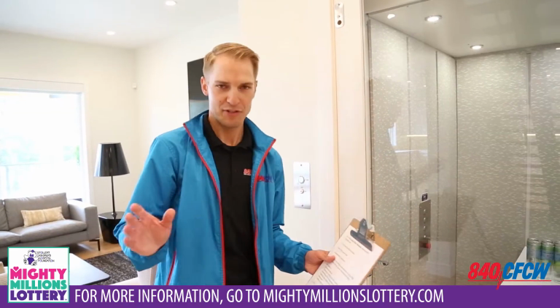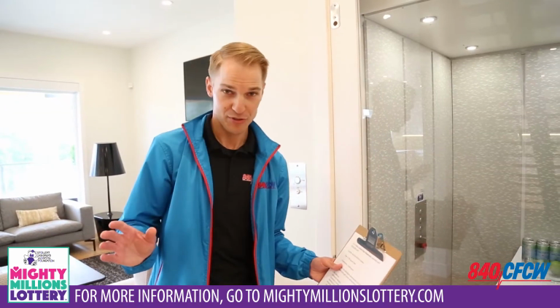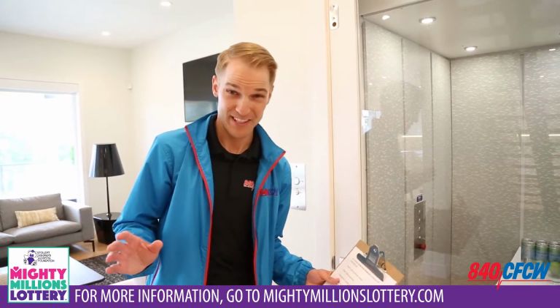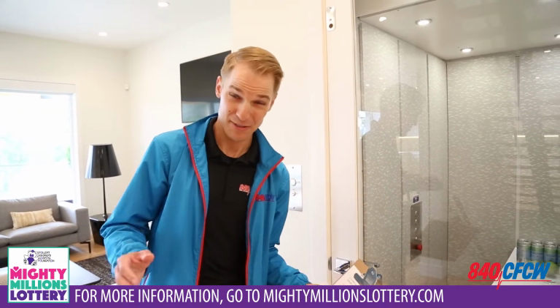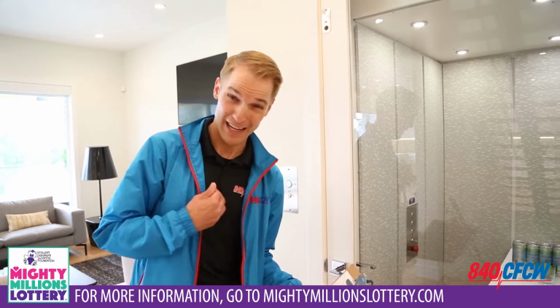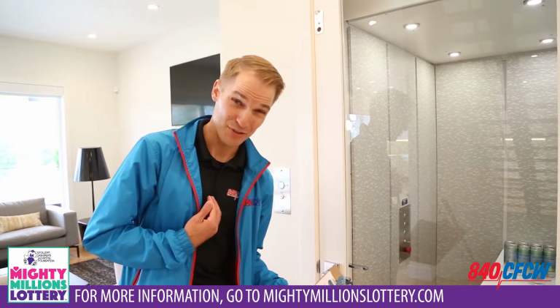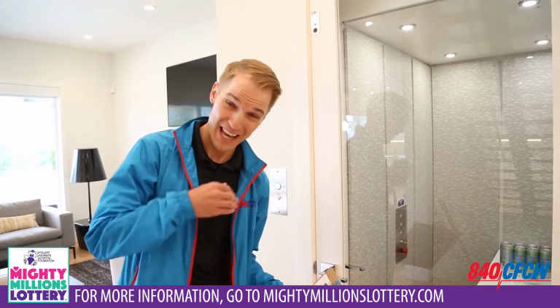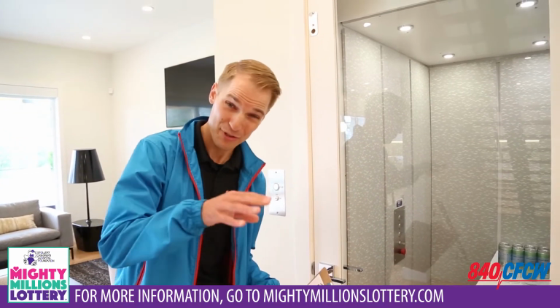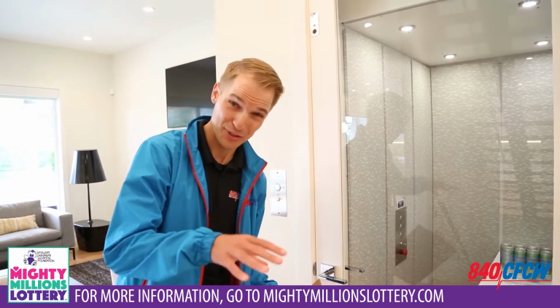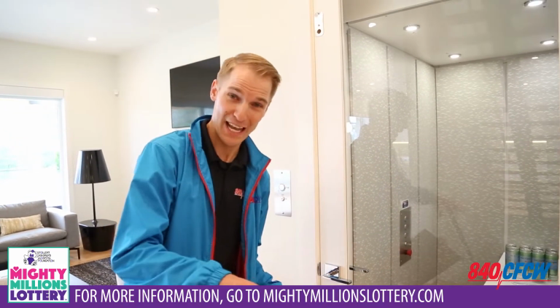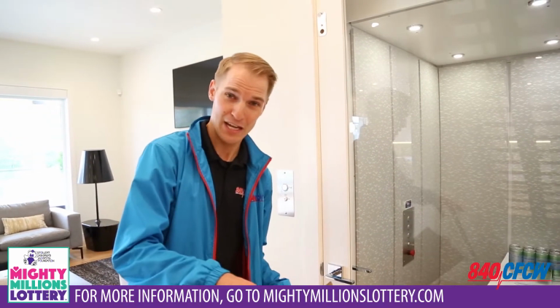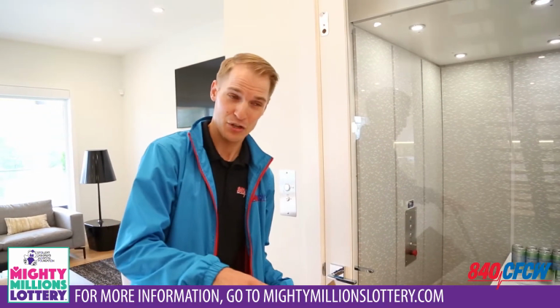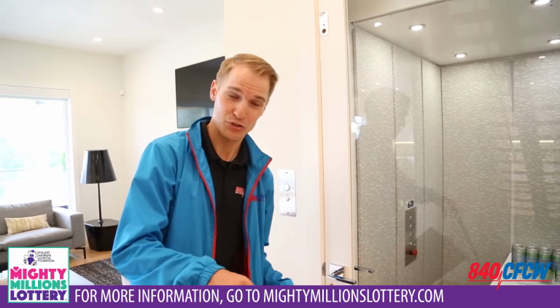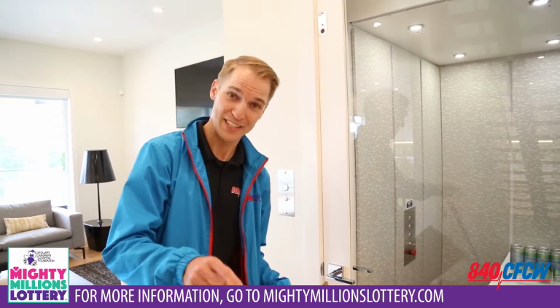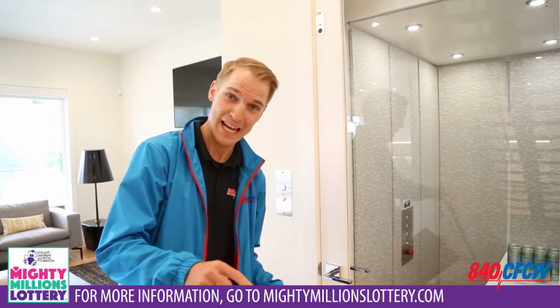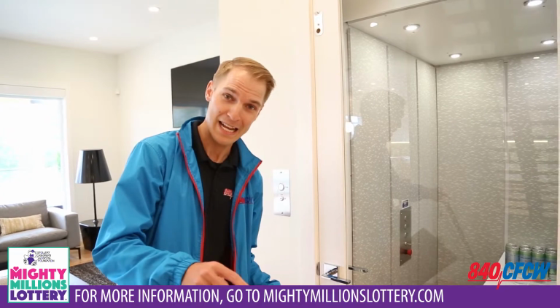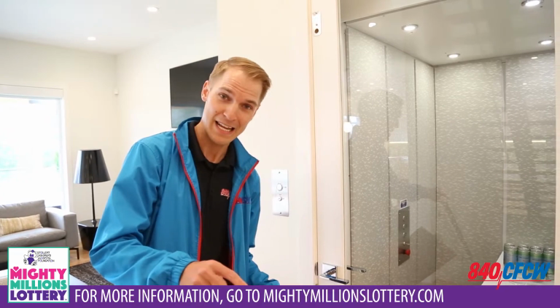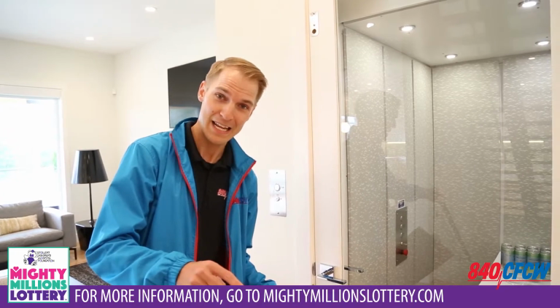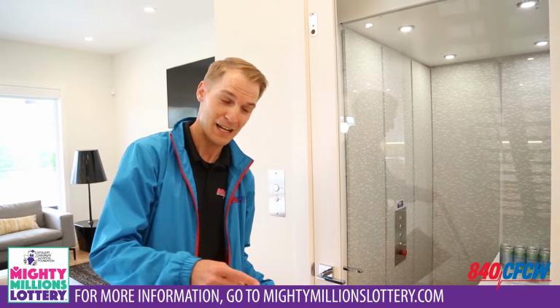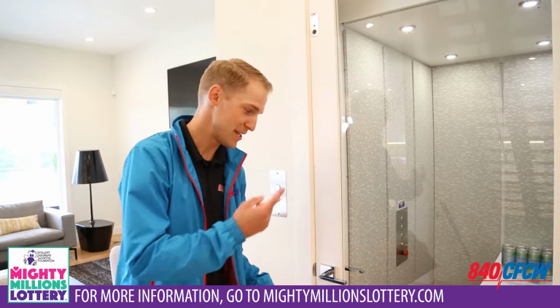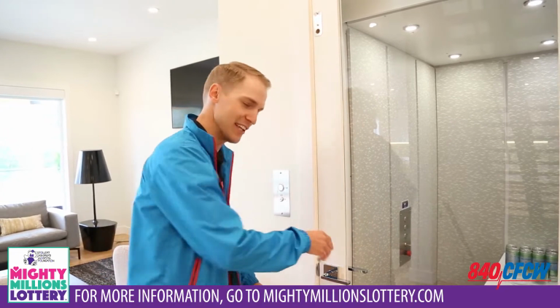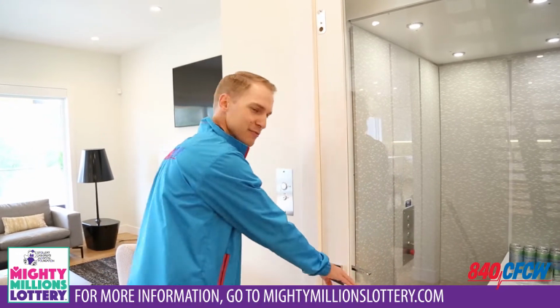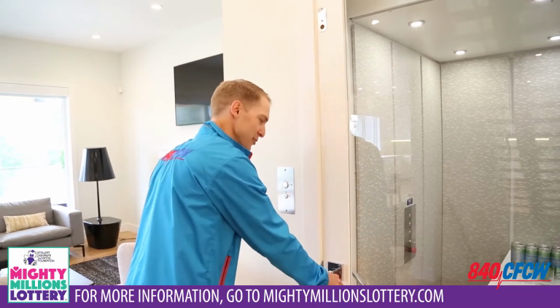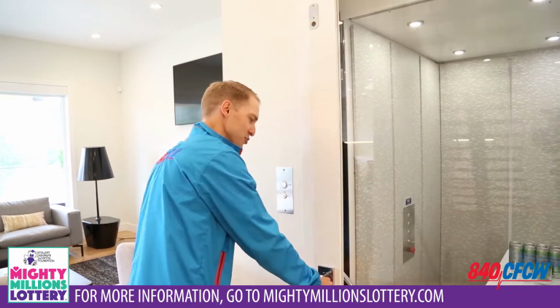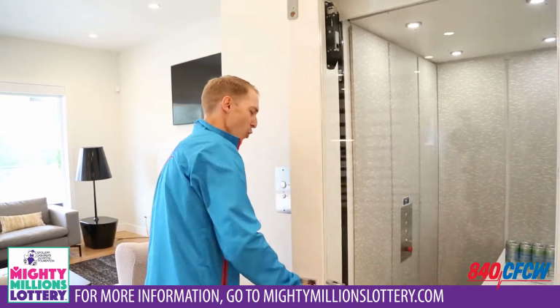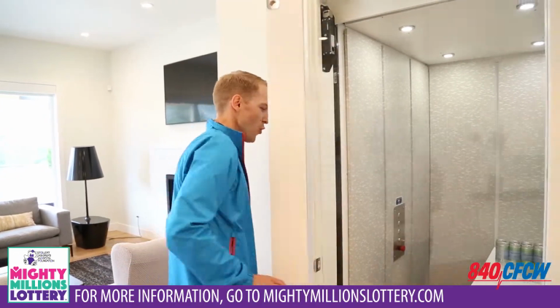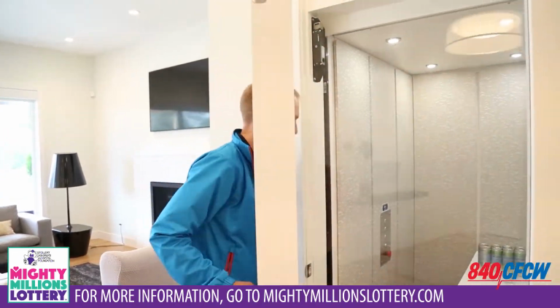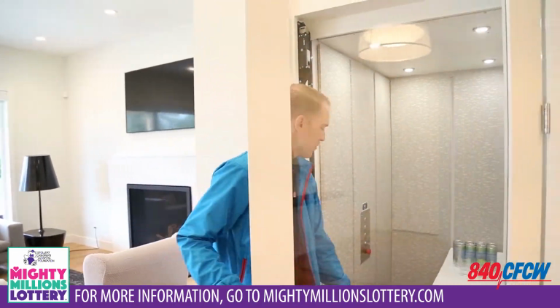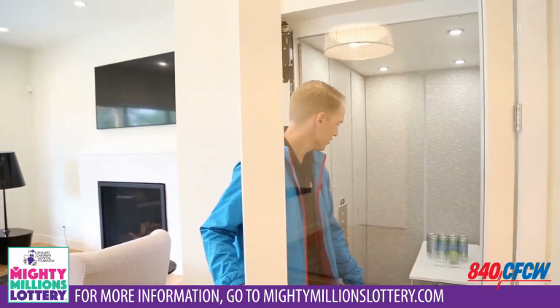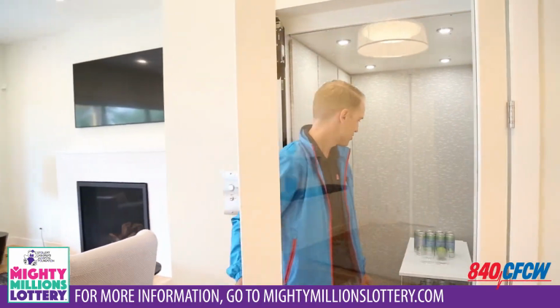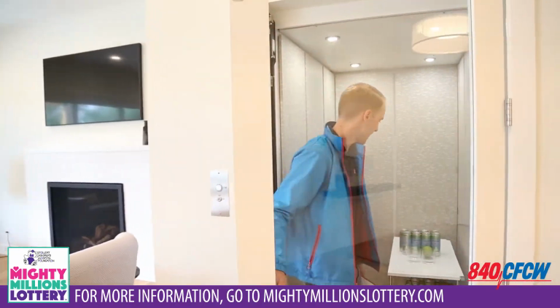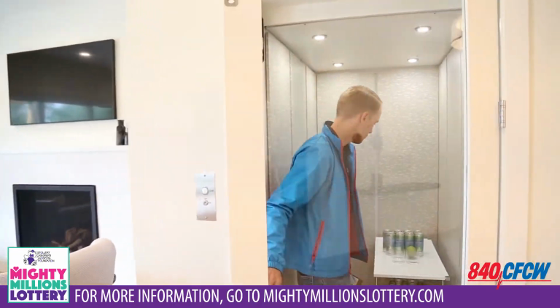I have to use the stairs in my house every single day, so today I'm taking the elevator. Let's go — let's check it out.